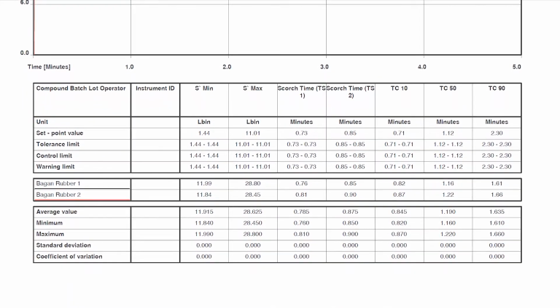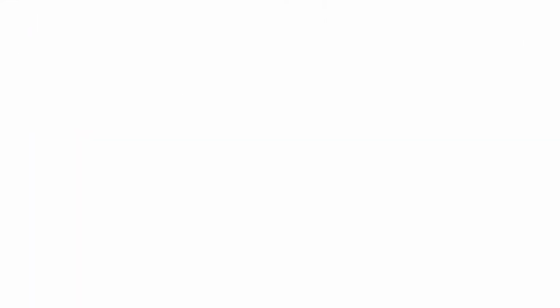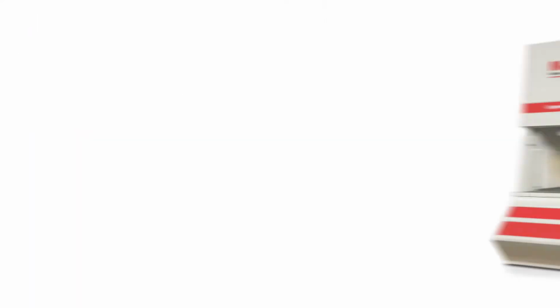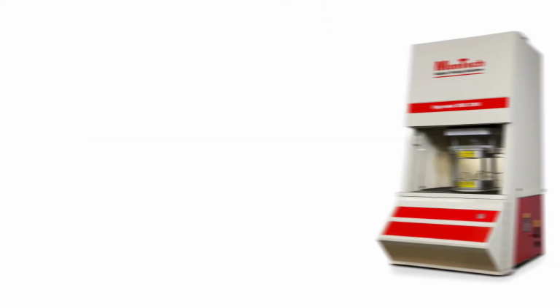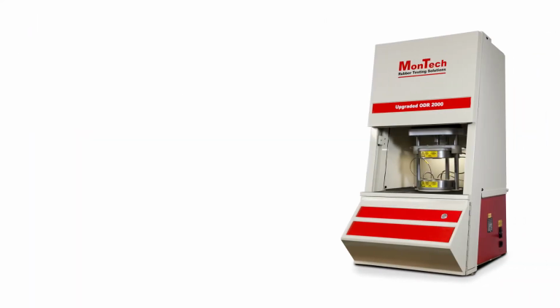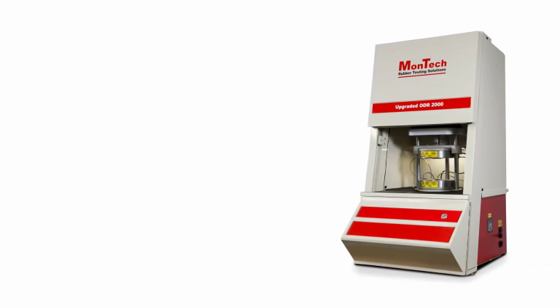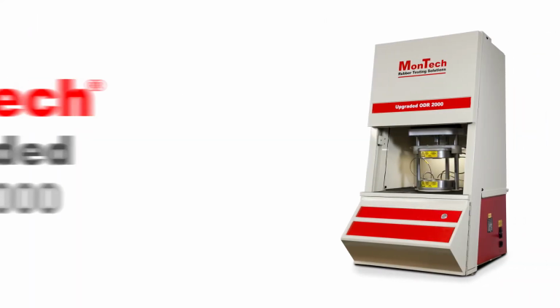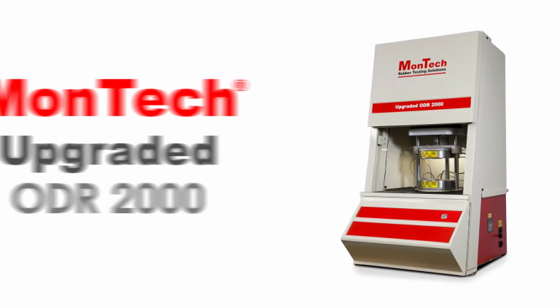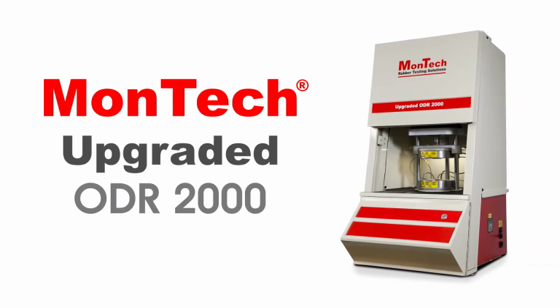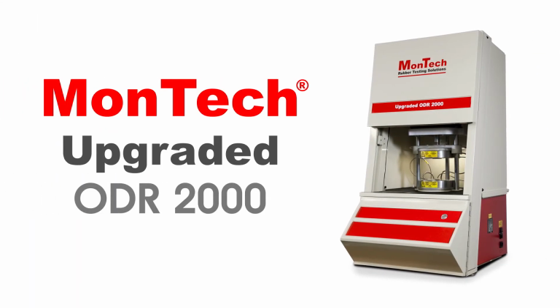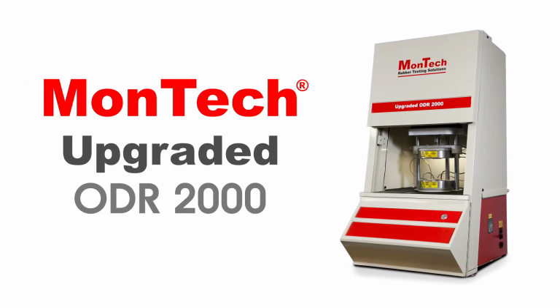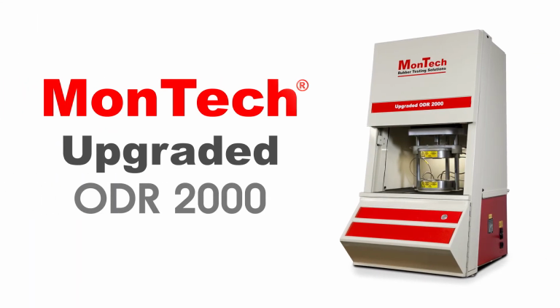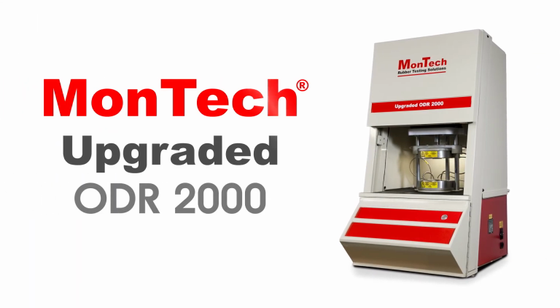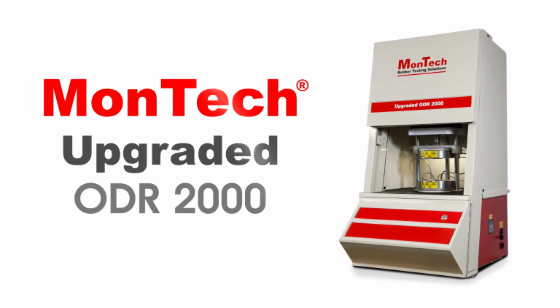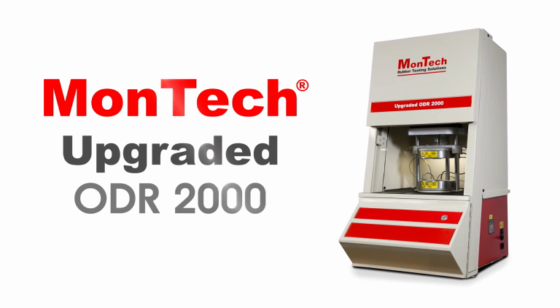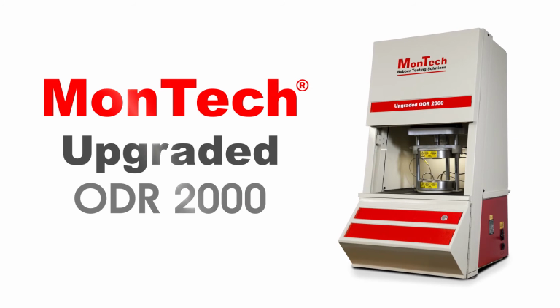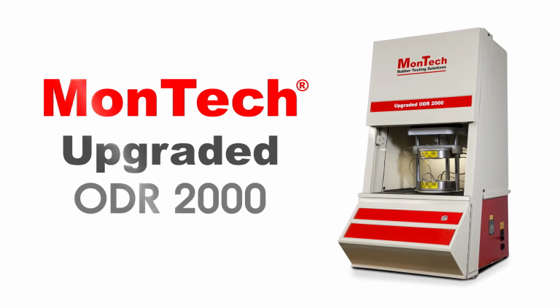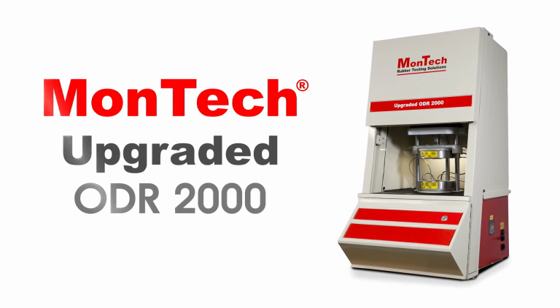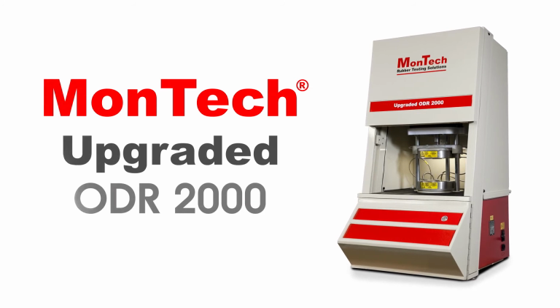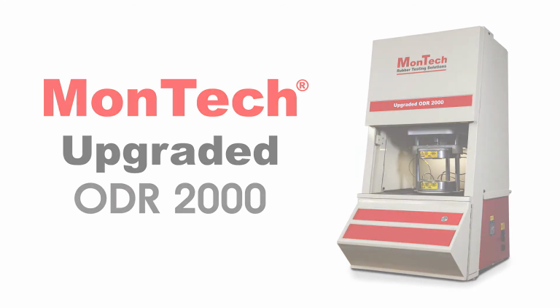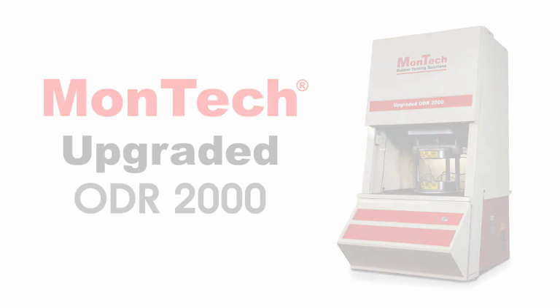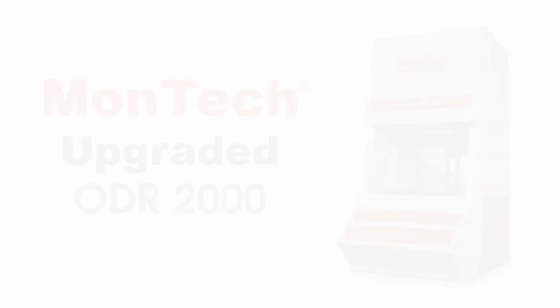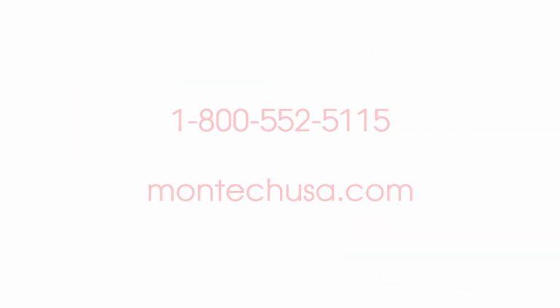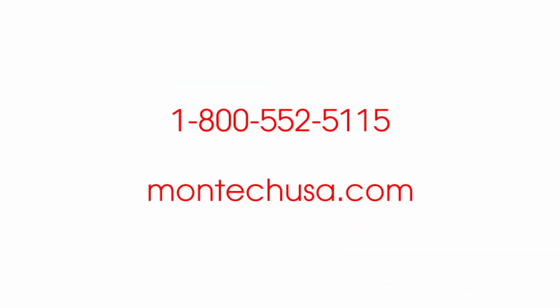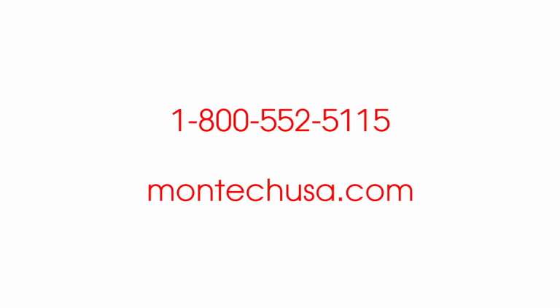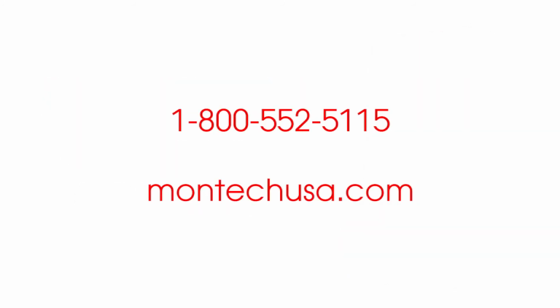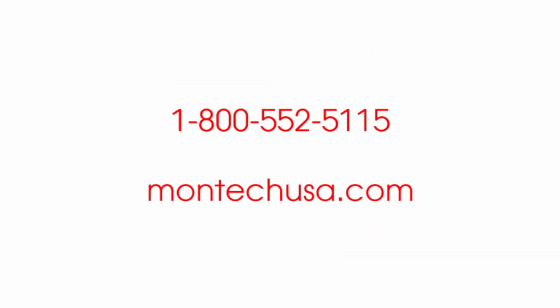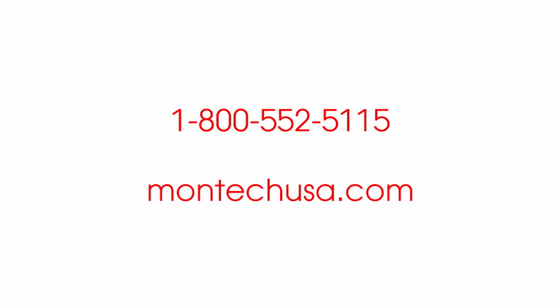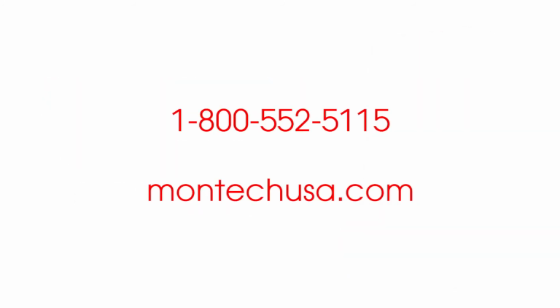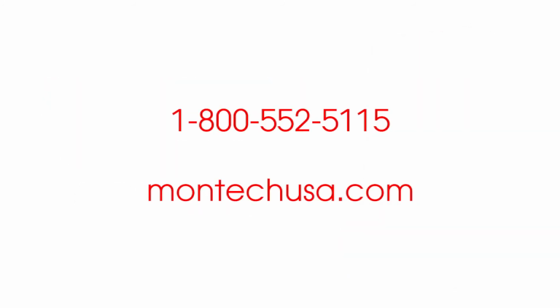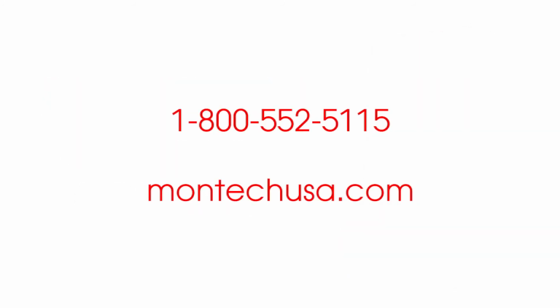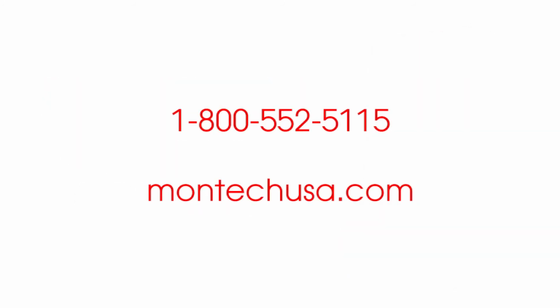The Montech upgrade package is a great choice for modernizing your testing instruments on a limited budget. Contact us or visit our website to learn more.